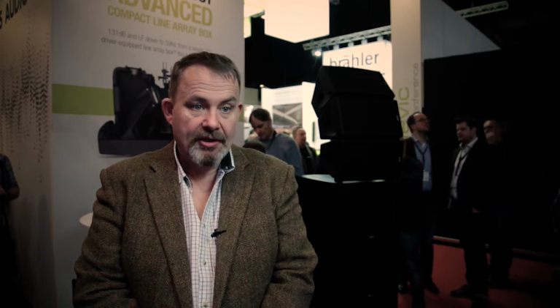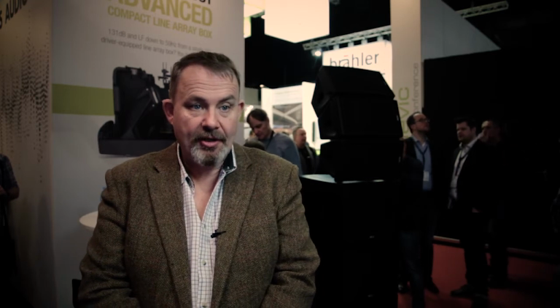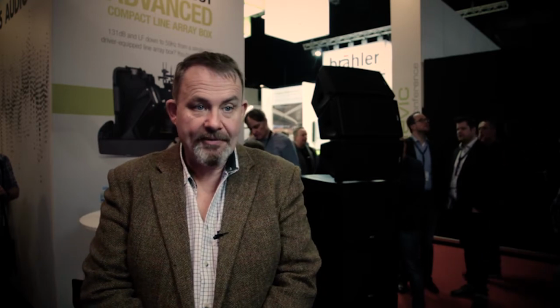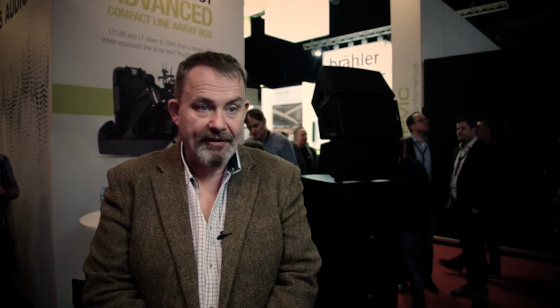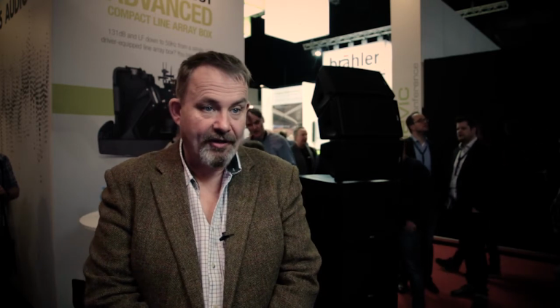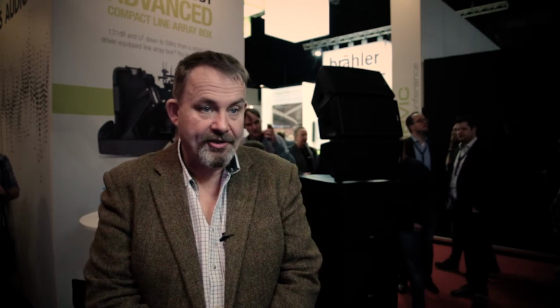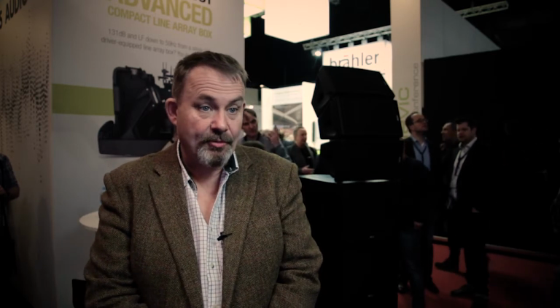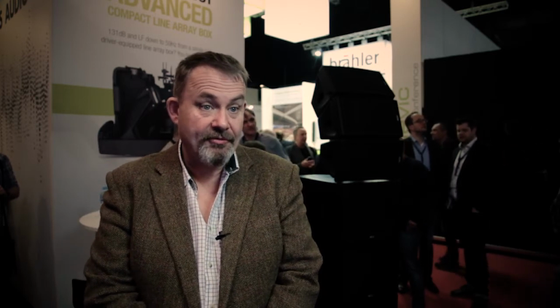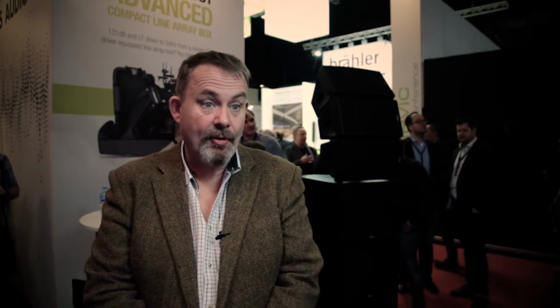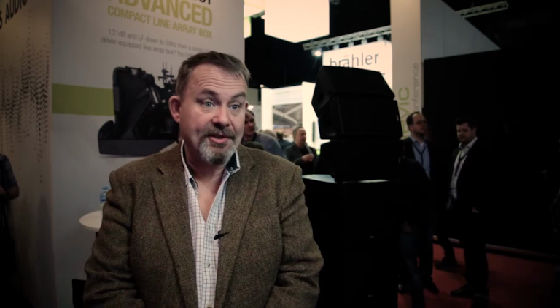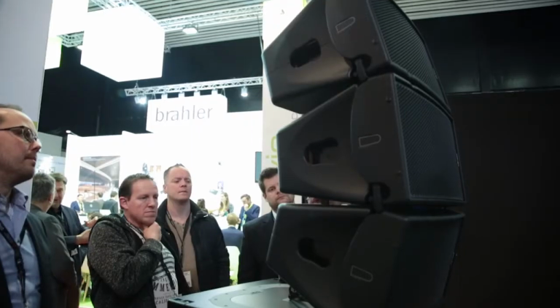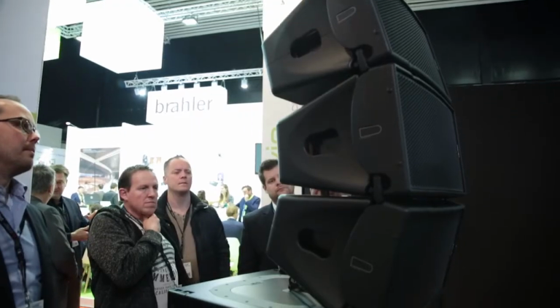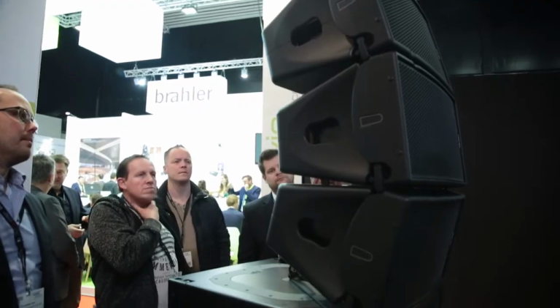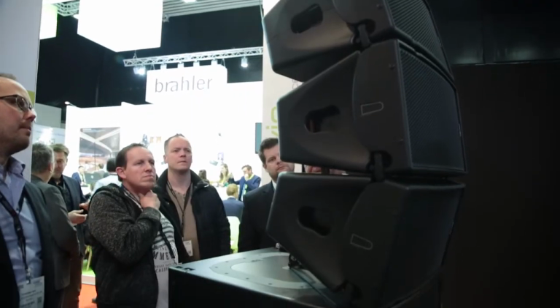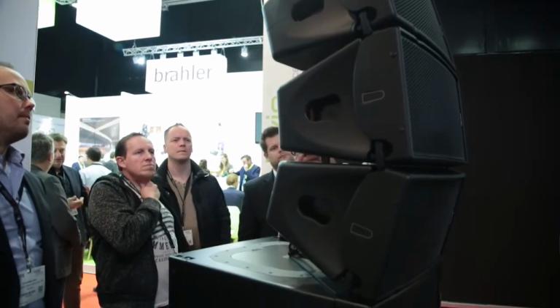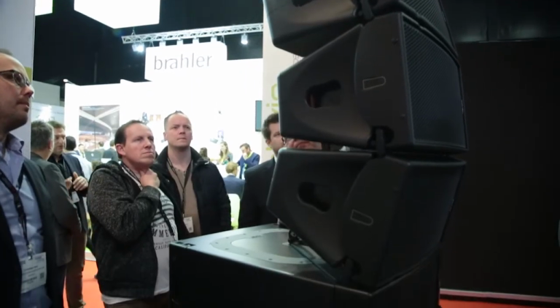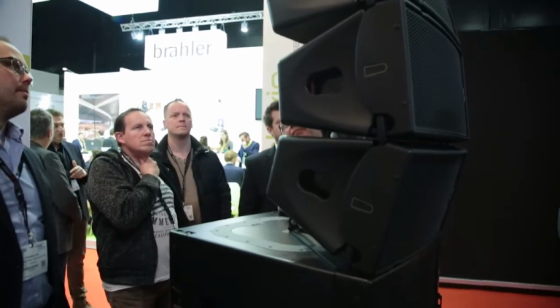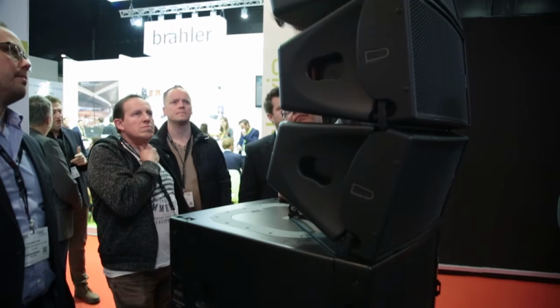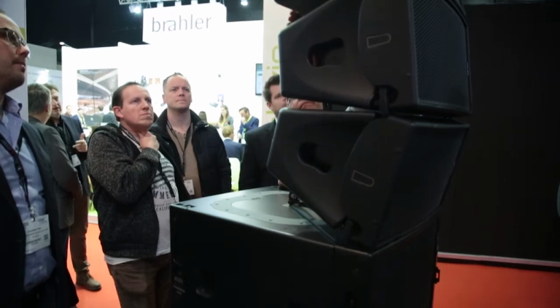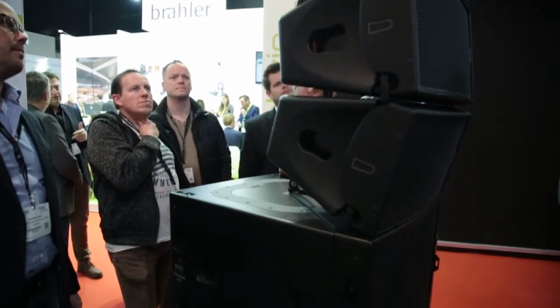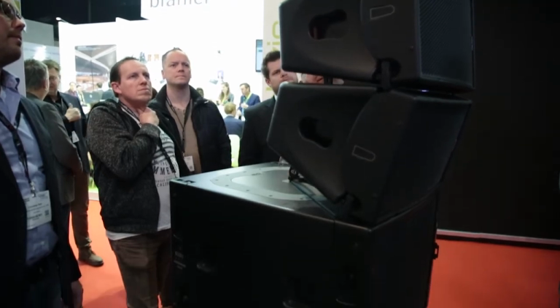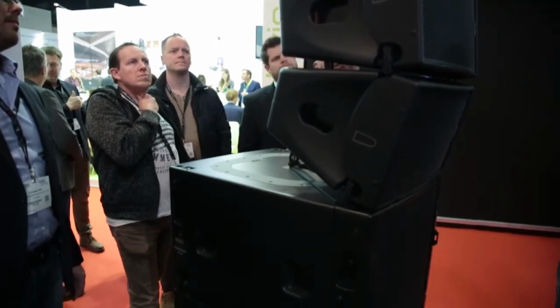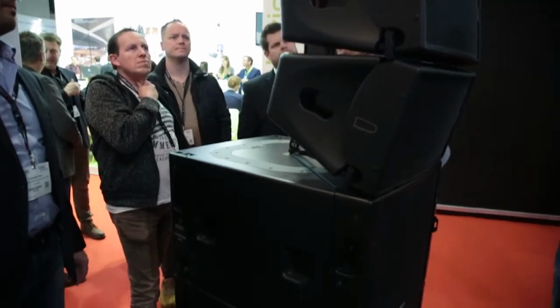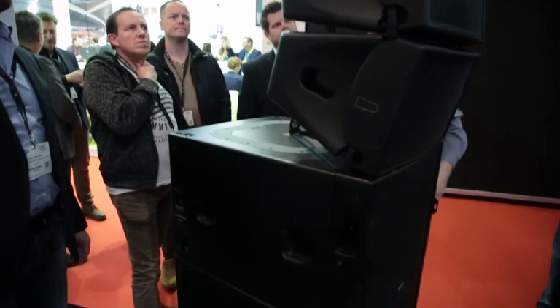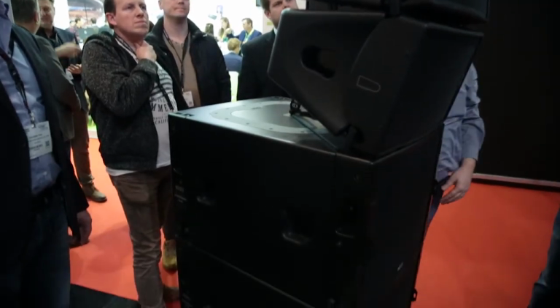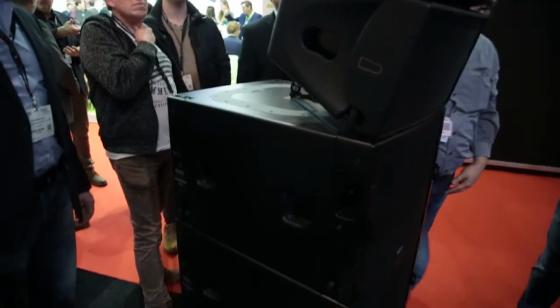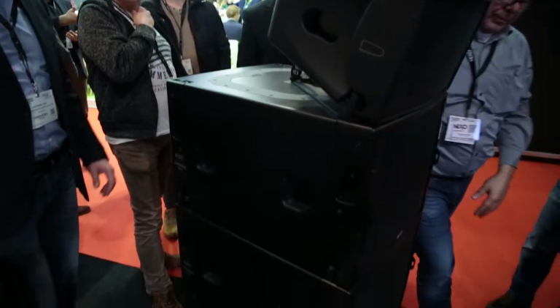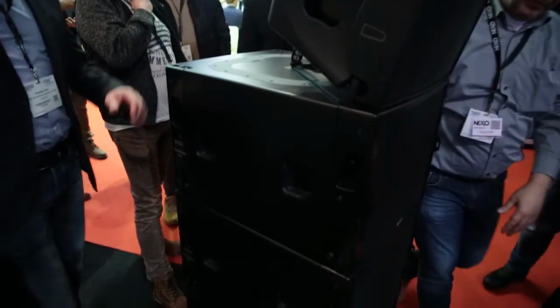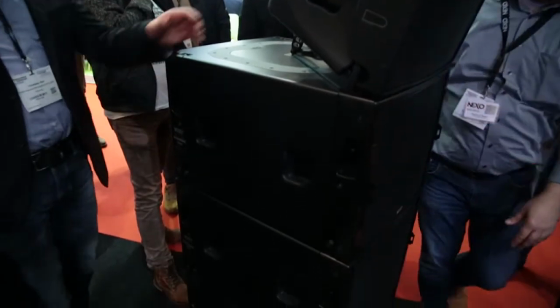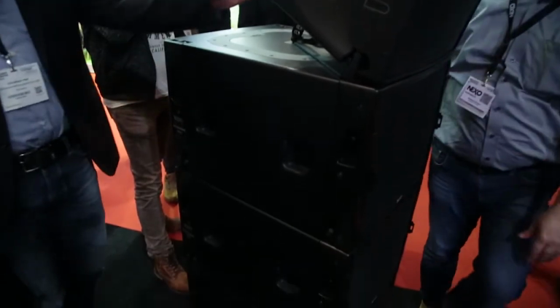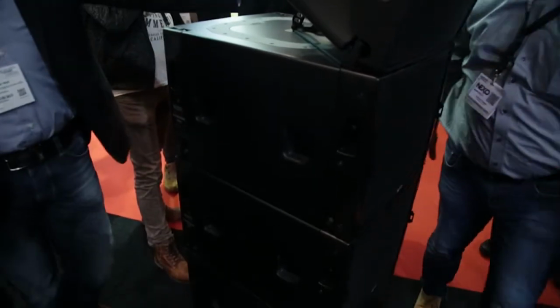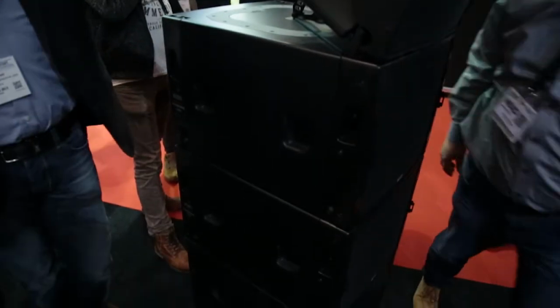The GEO M10 follows the launch of the GEO M6, which we had a year ago and has been very successful within the theatre and the corporate AV market.